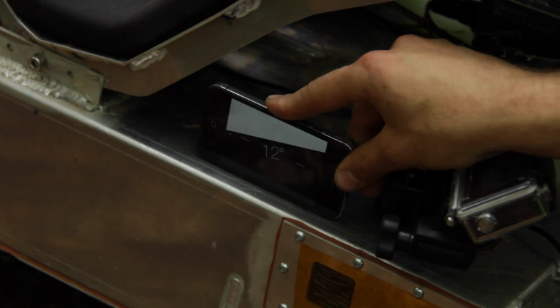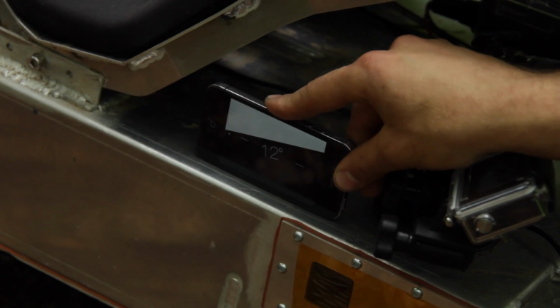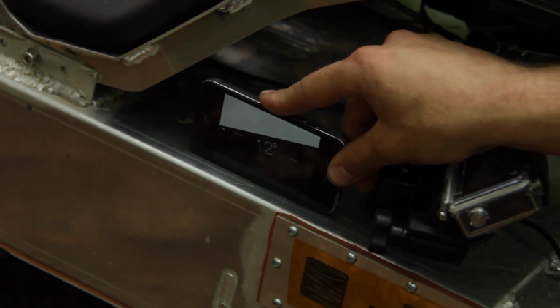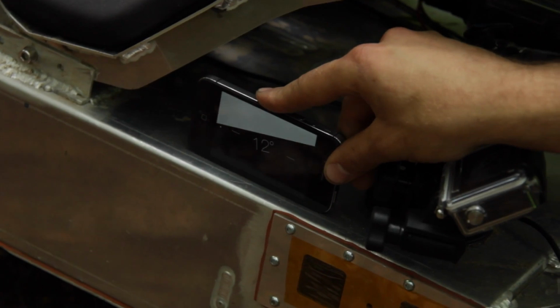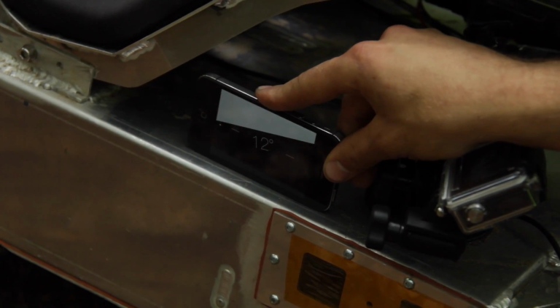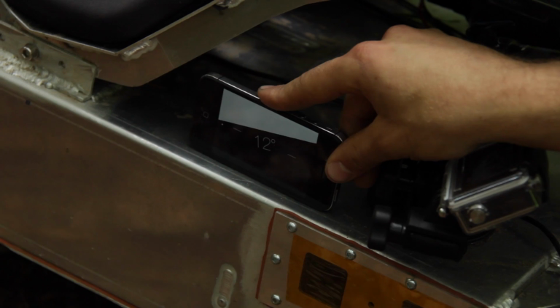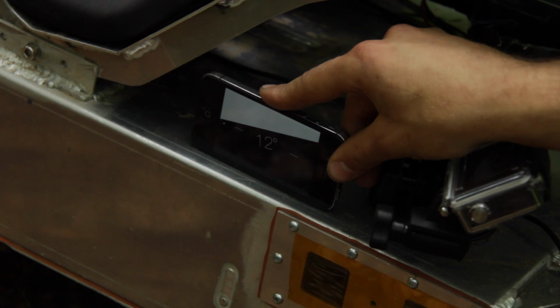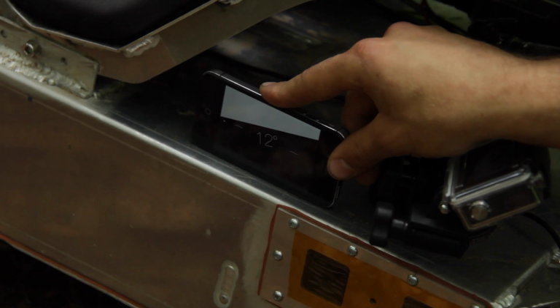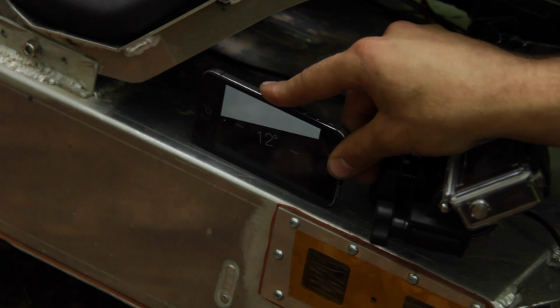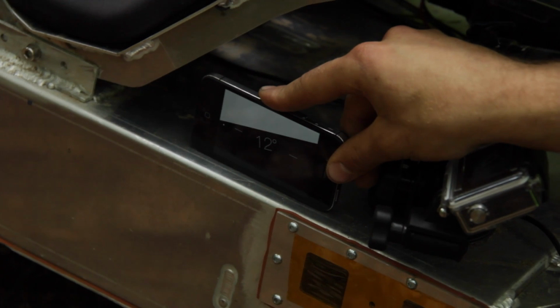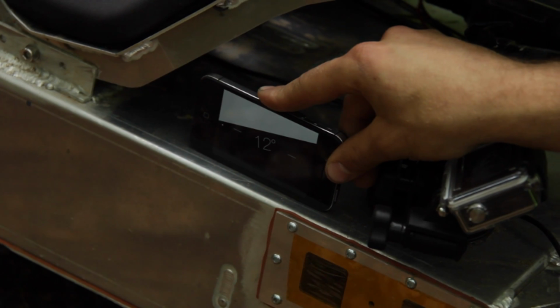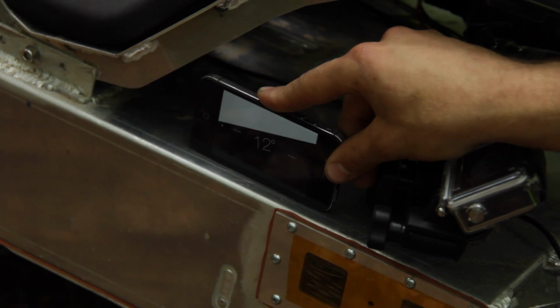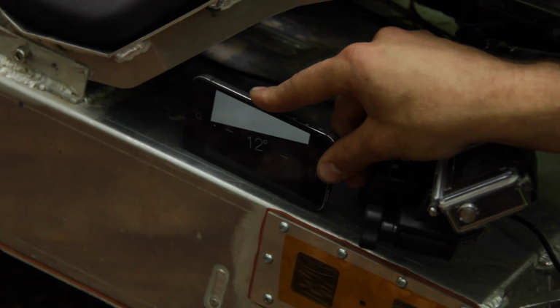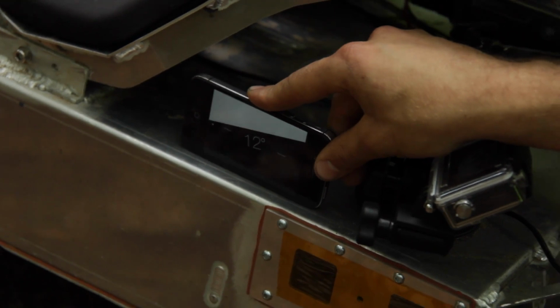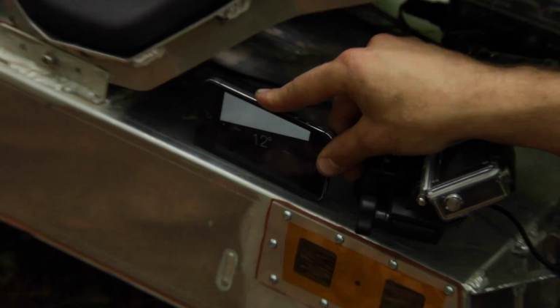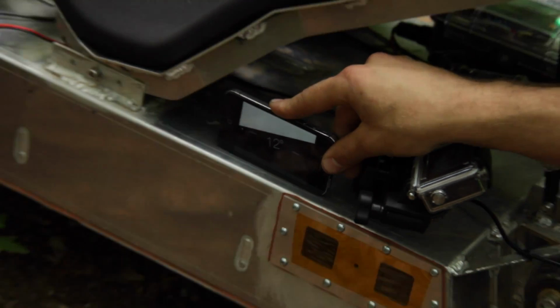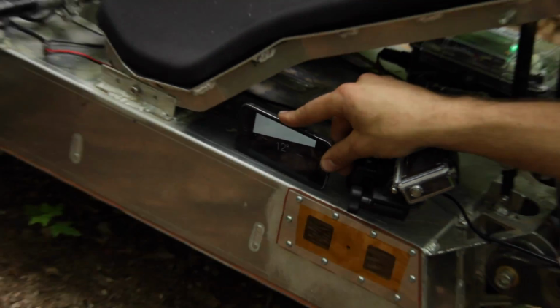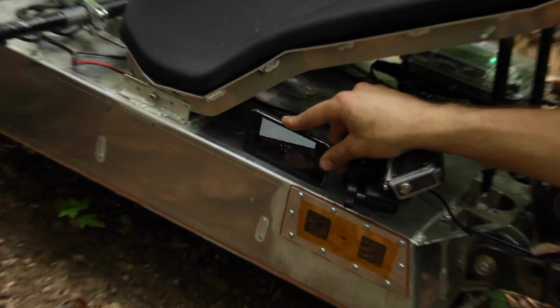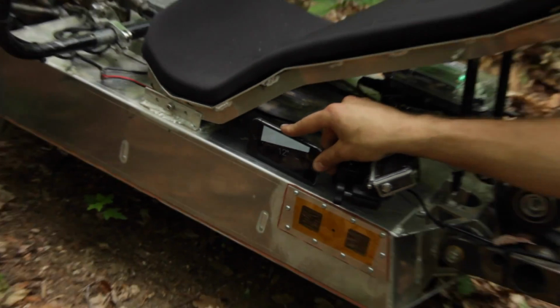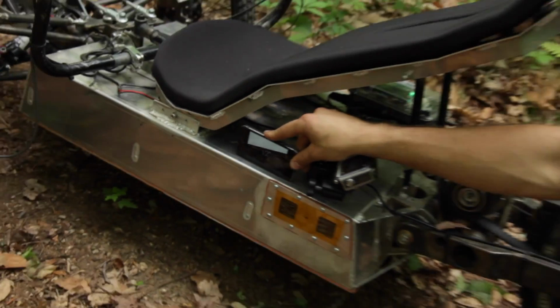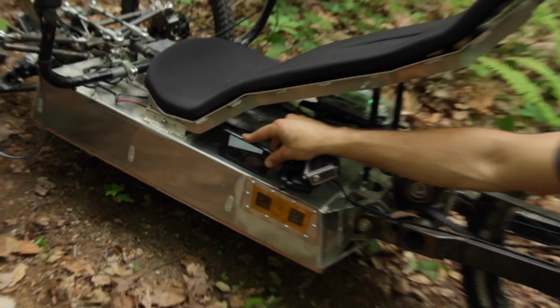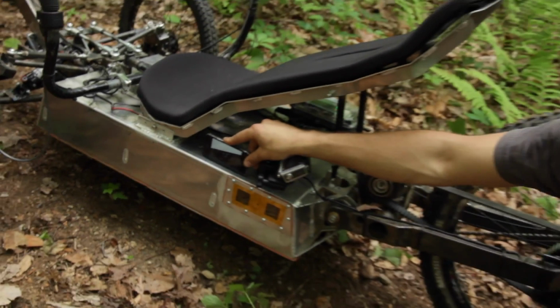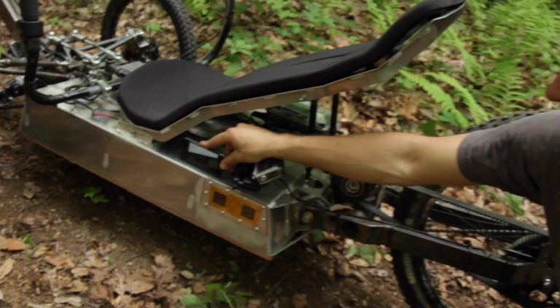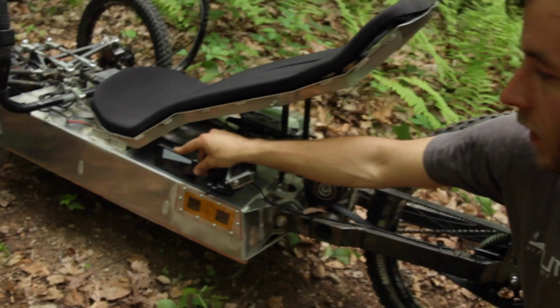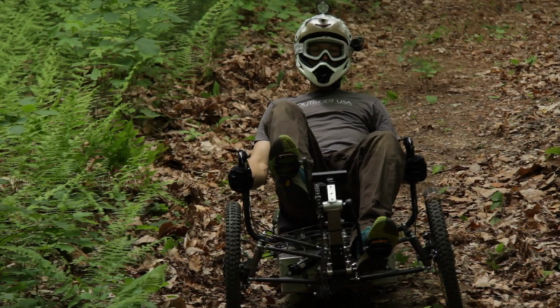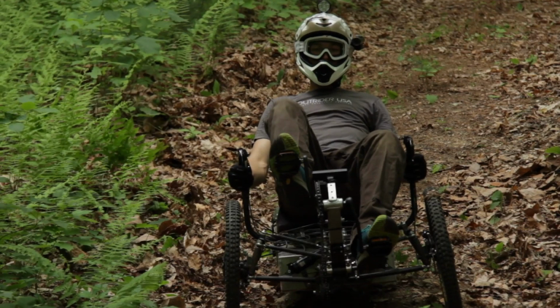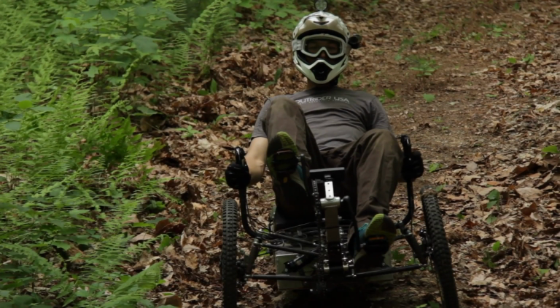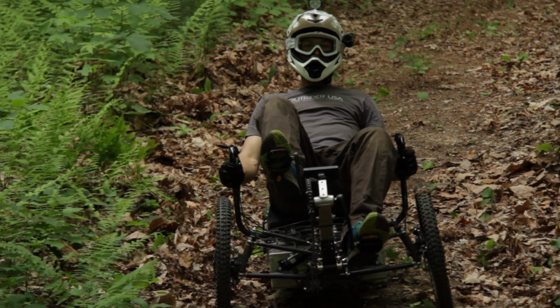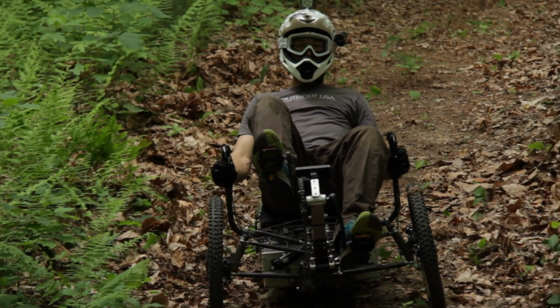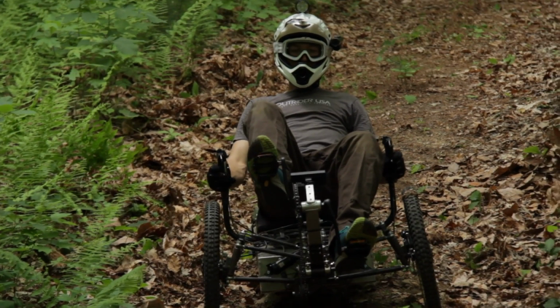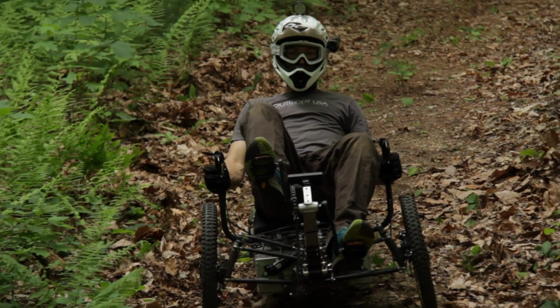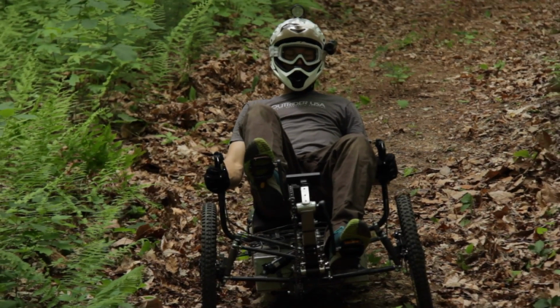Okay, so we've got the Horizon on a 12-degree hill. We're going to do some low range testing and try to start from a complete stop.